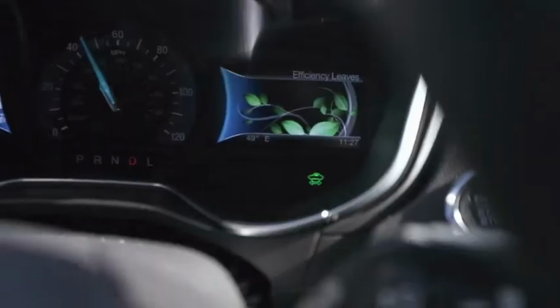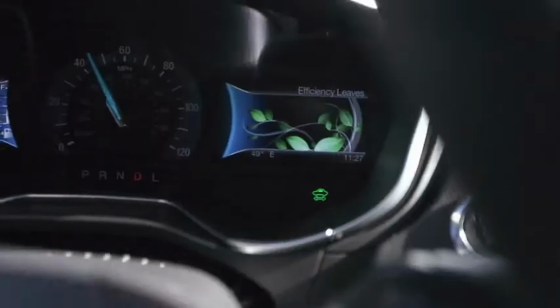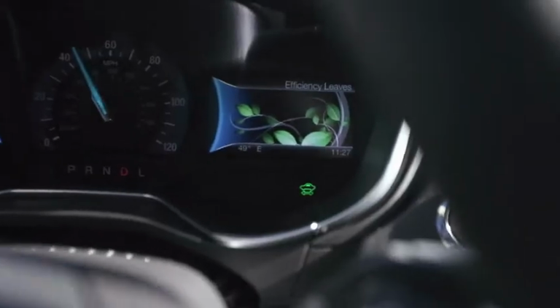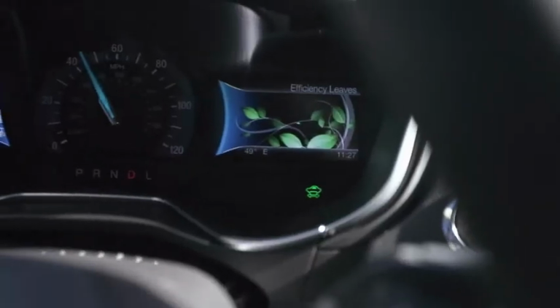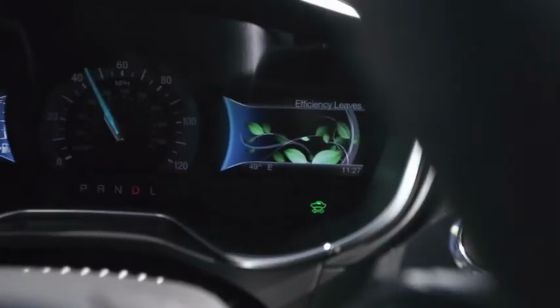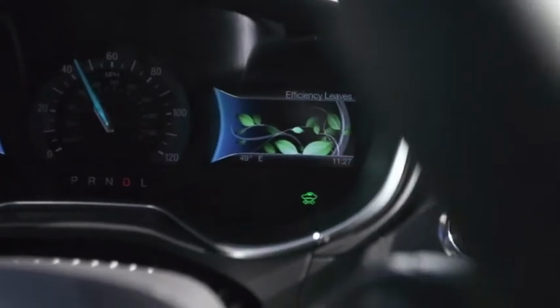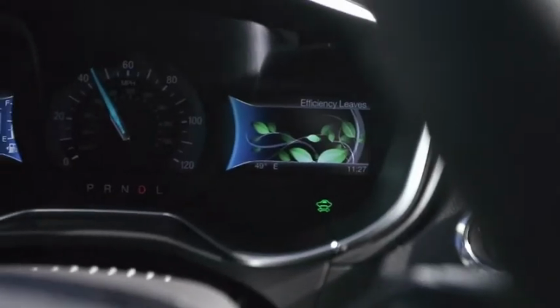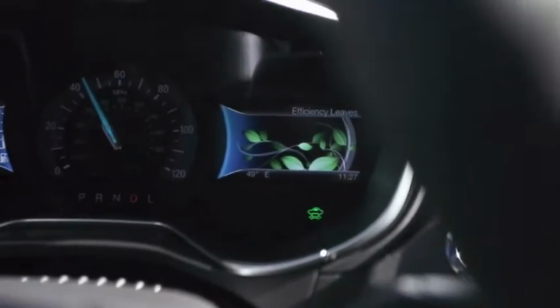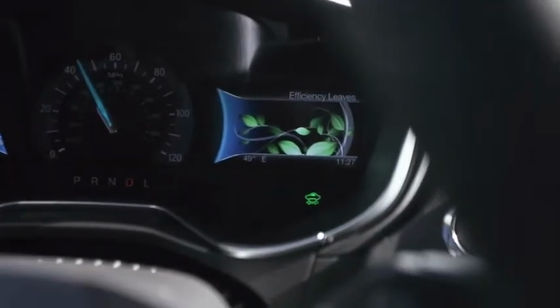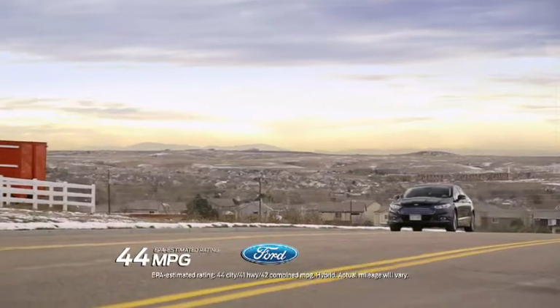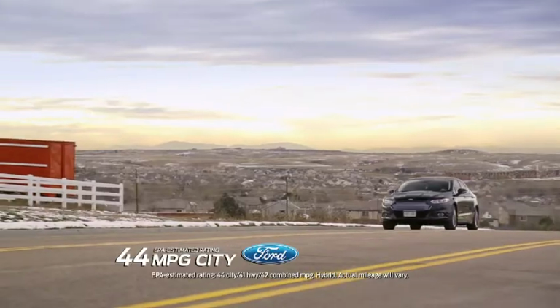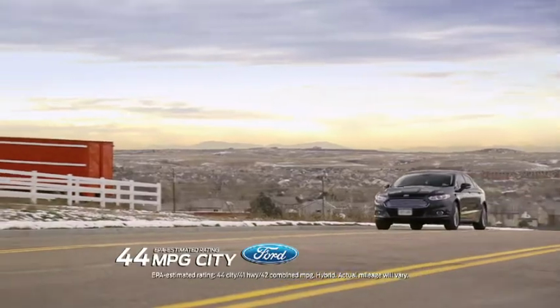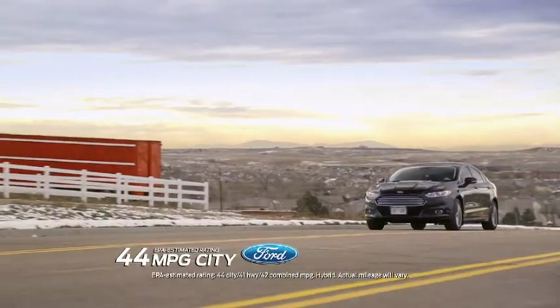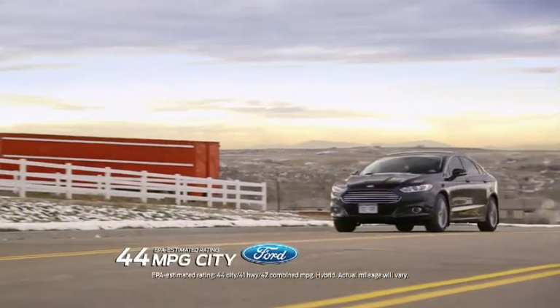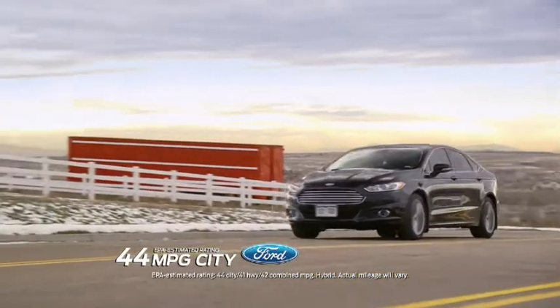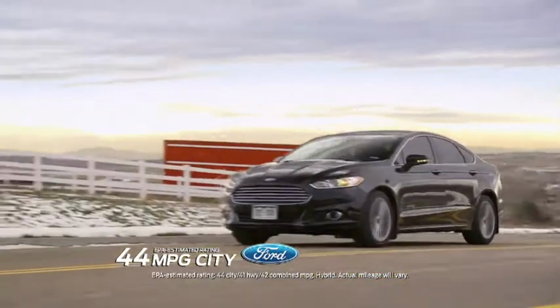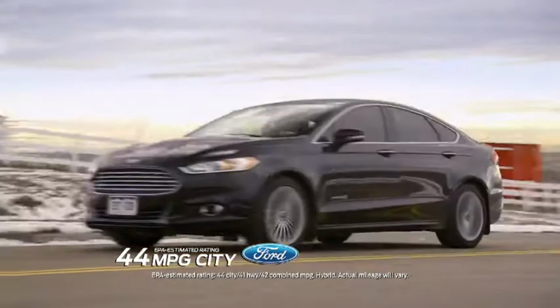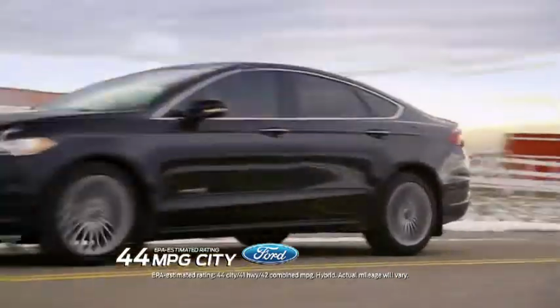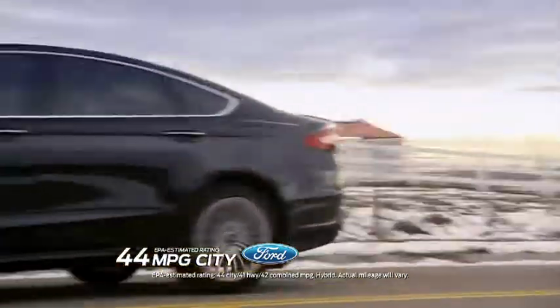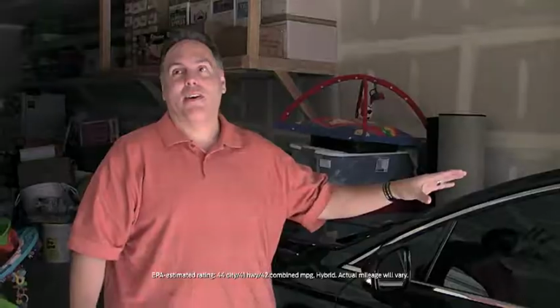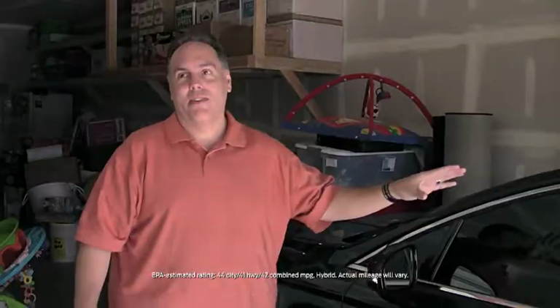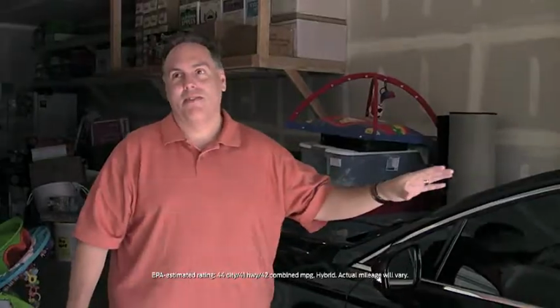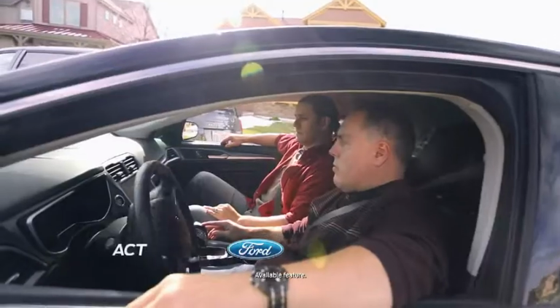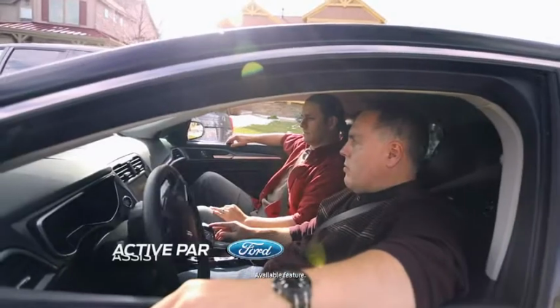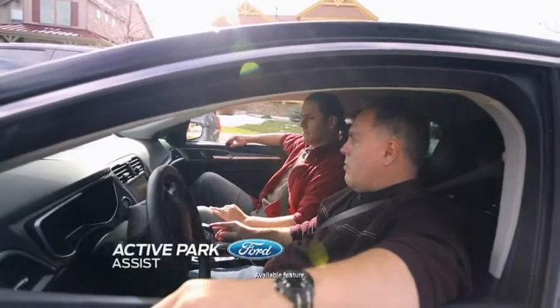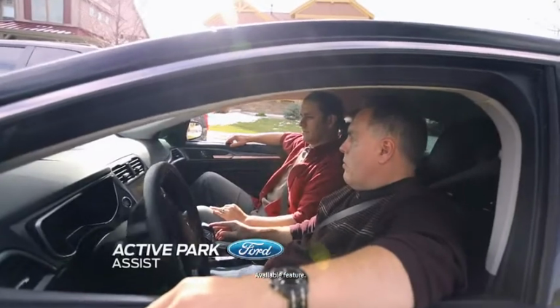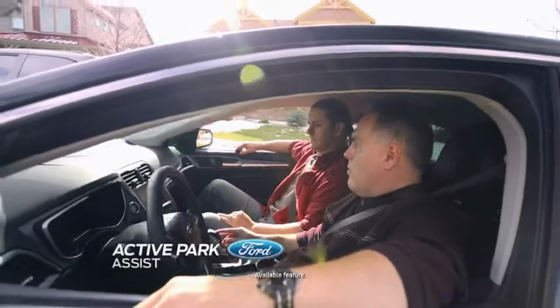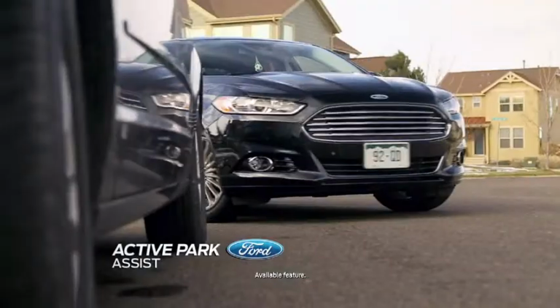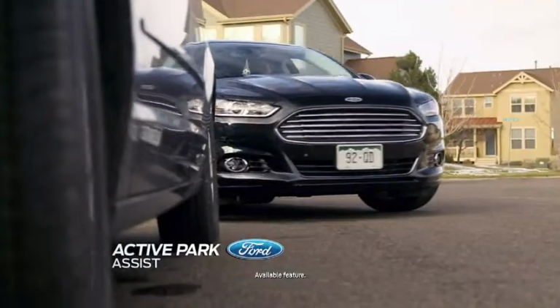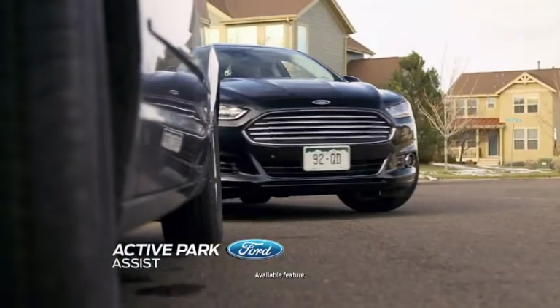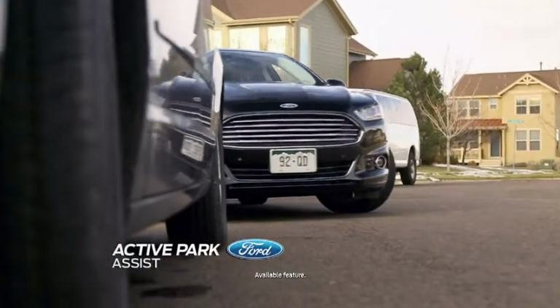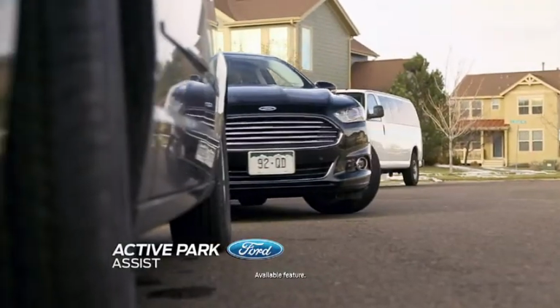There's a feature called Efficiency Leaves, indicating you're getting the best gas mileage. Park Assist — that thing blew me away. I've never seen that done before.